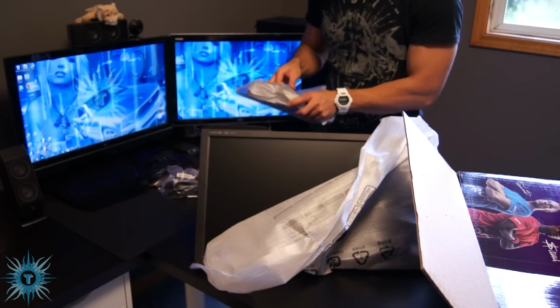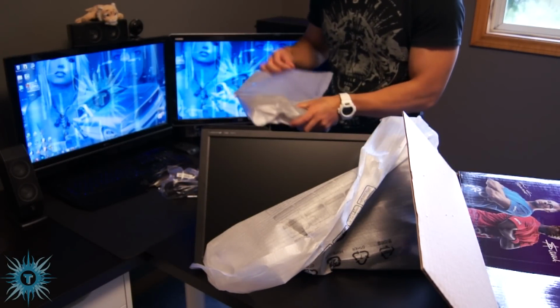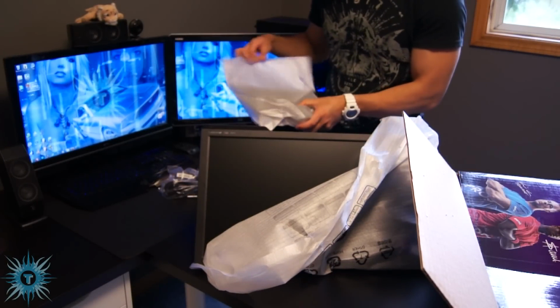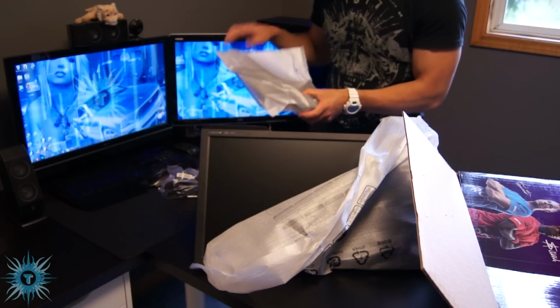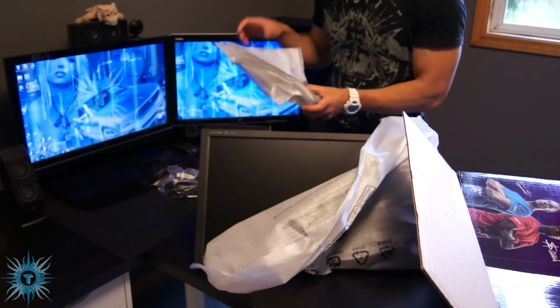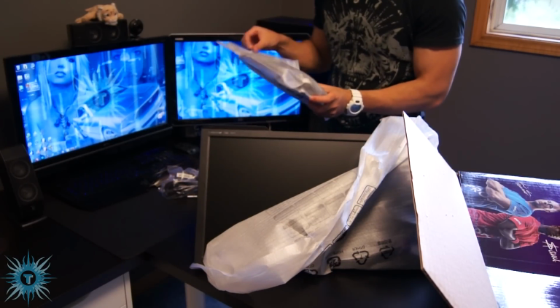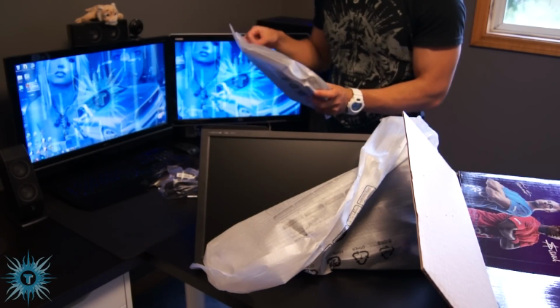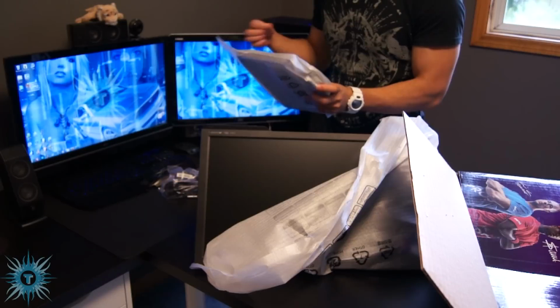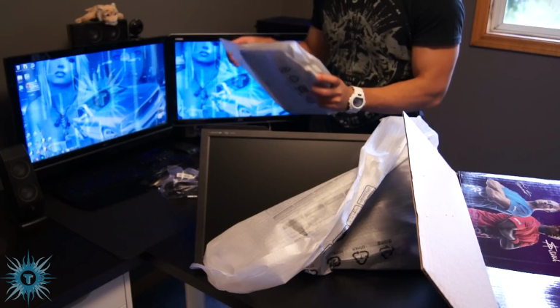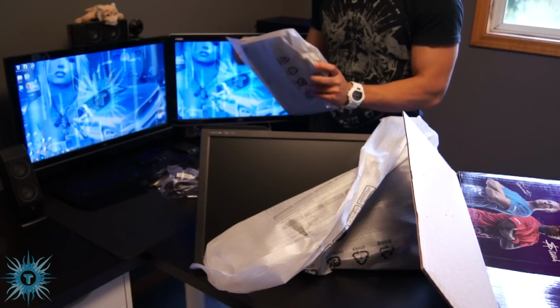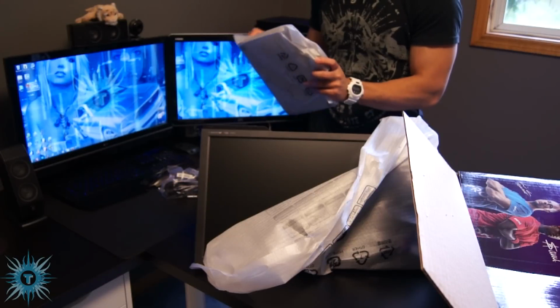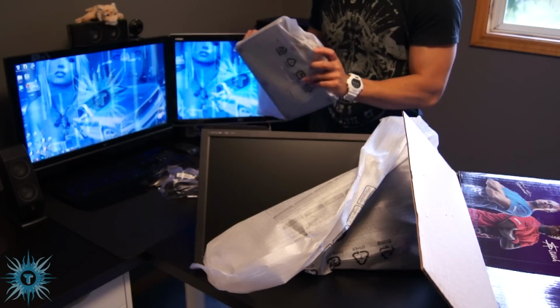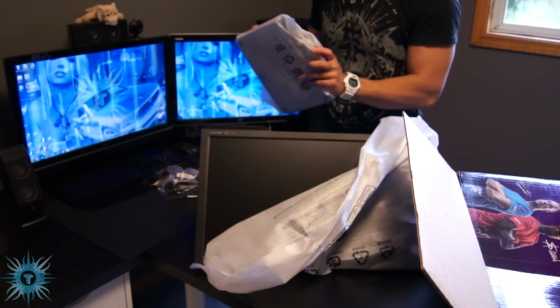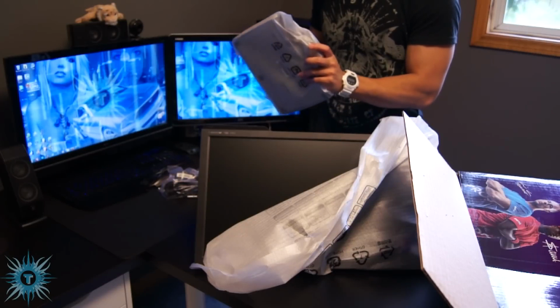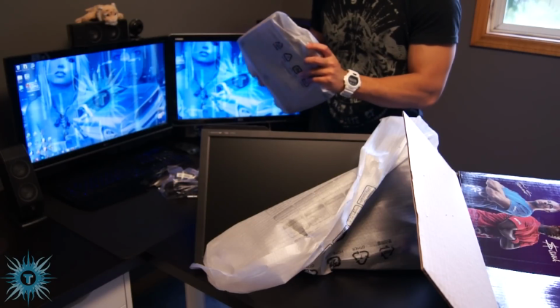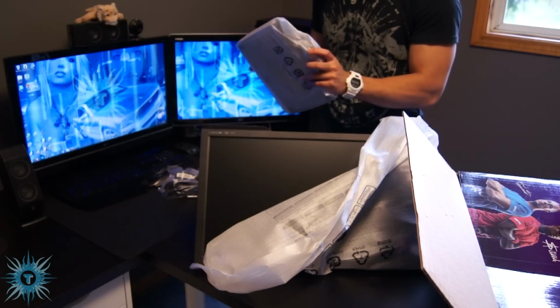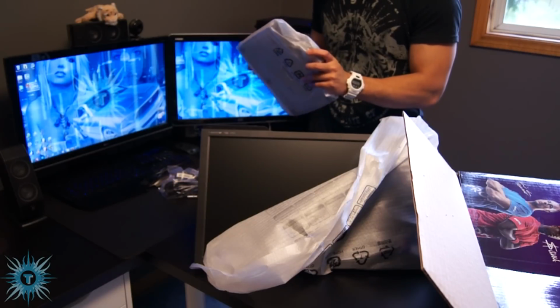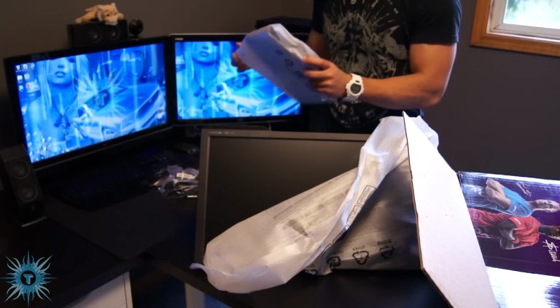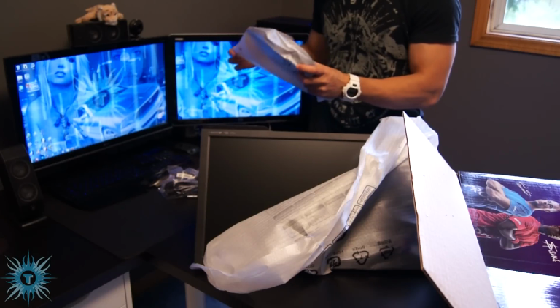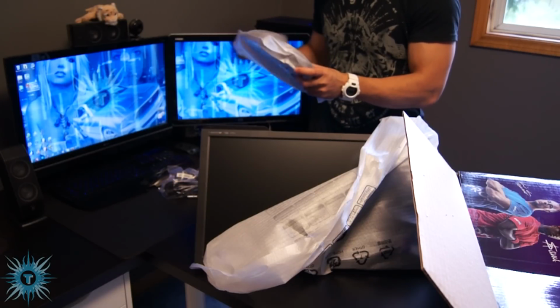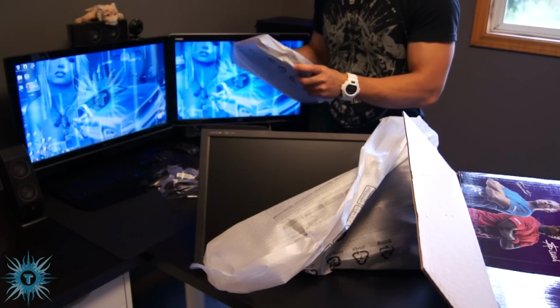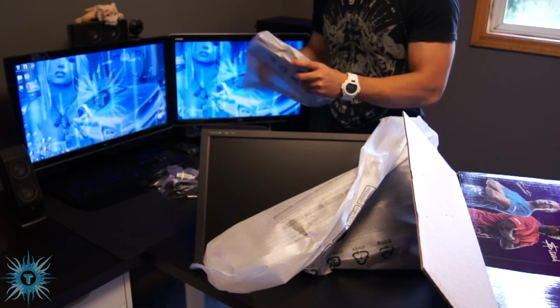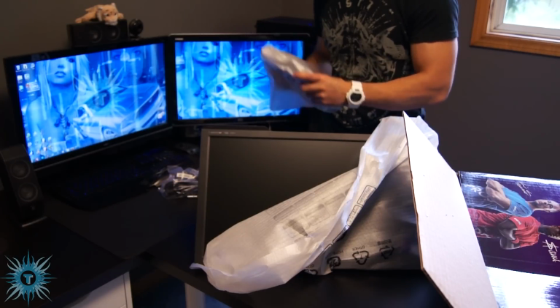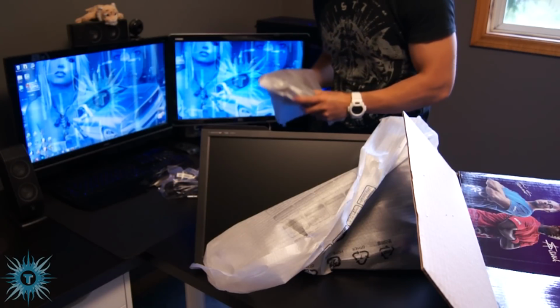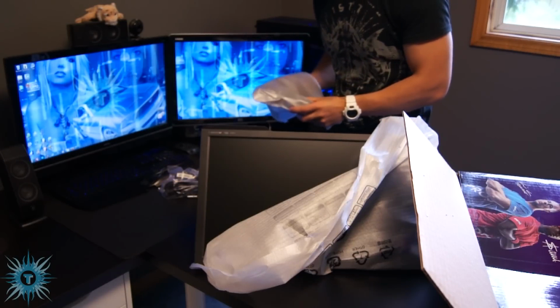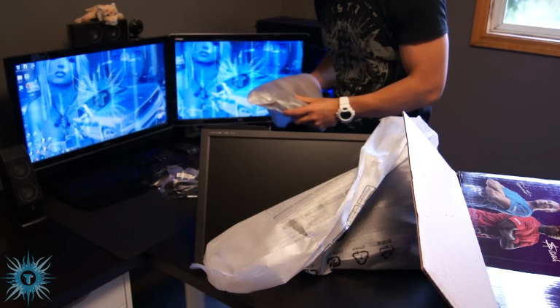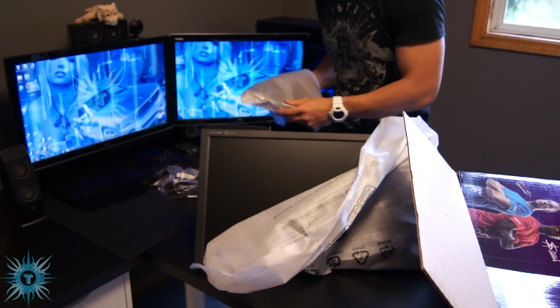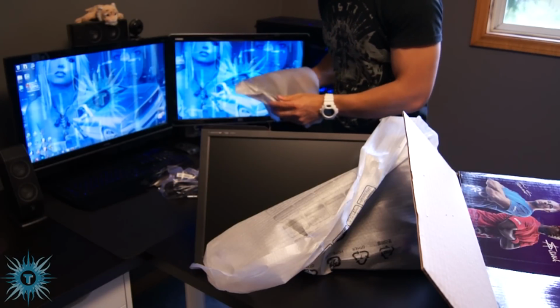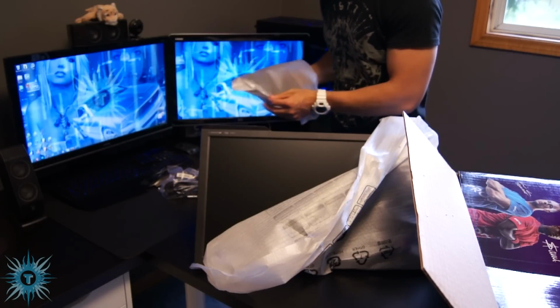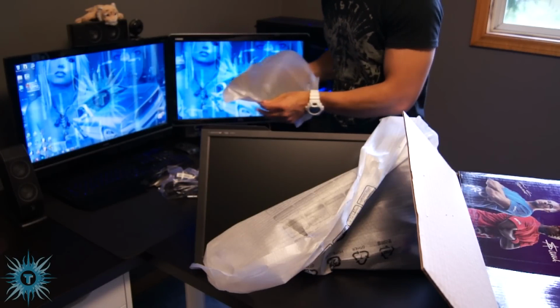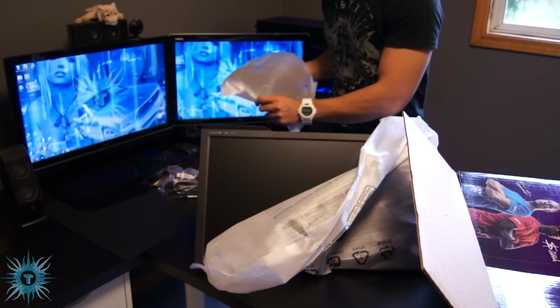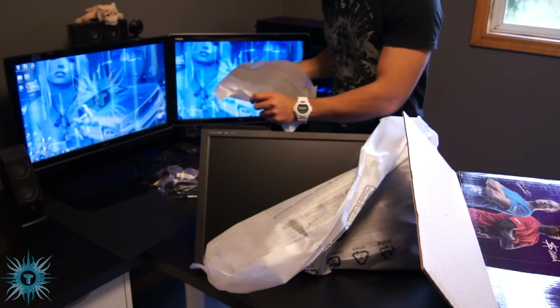I'll just unwrap the stand and place it on the monitor.